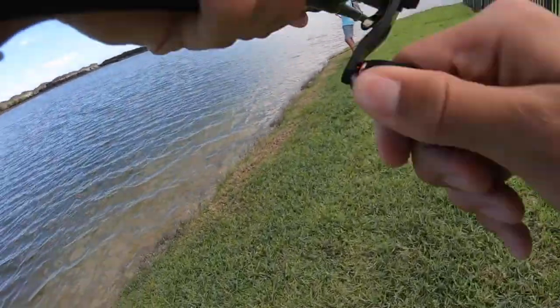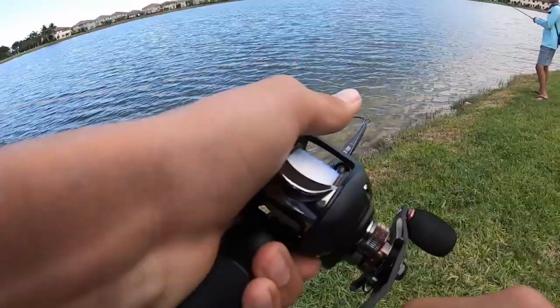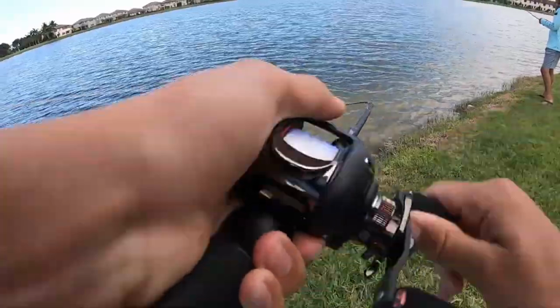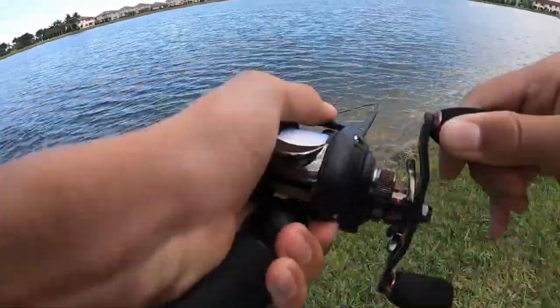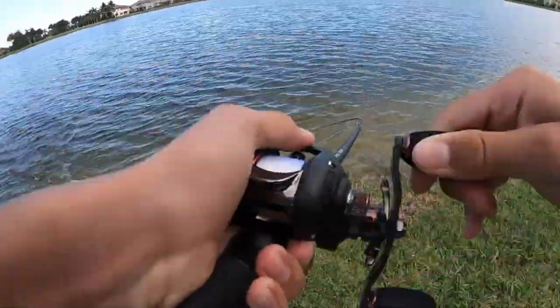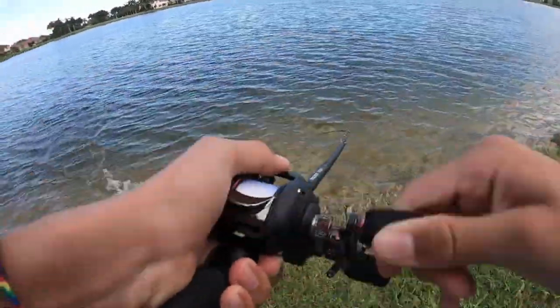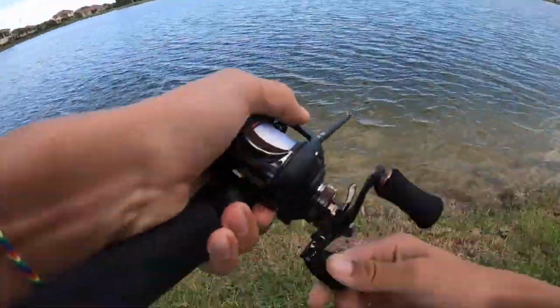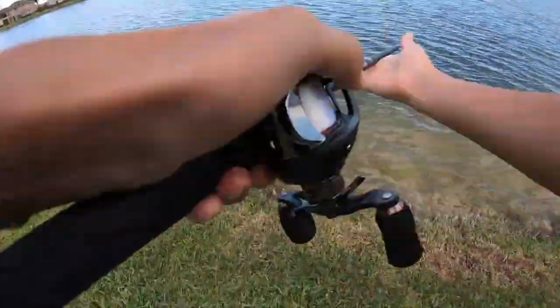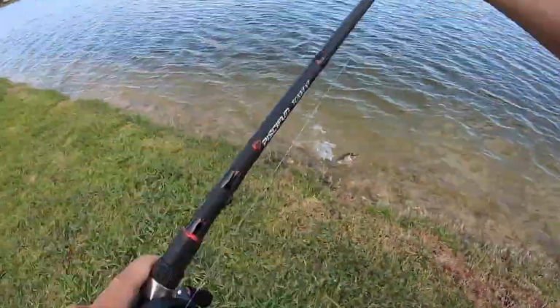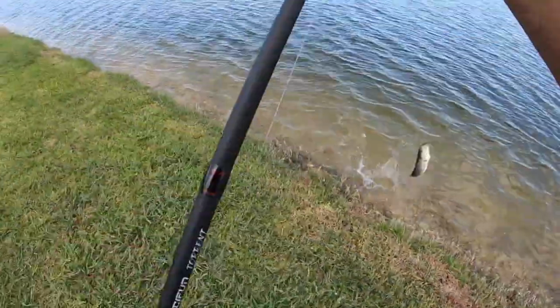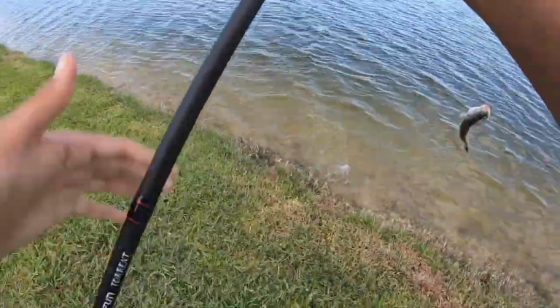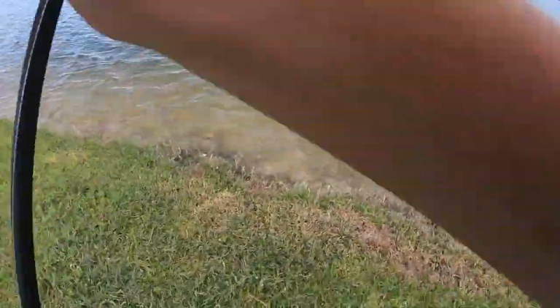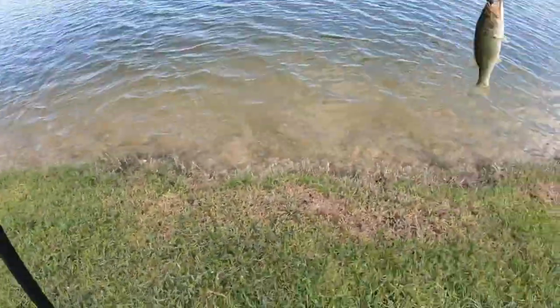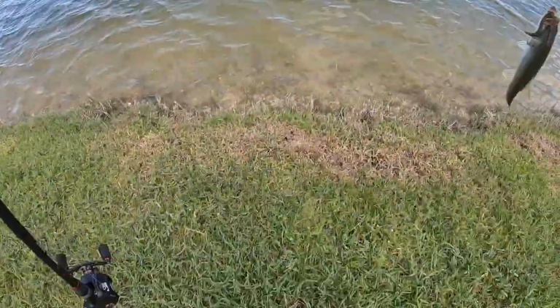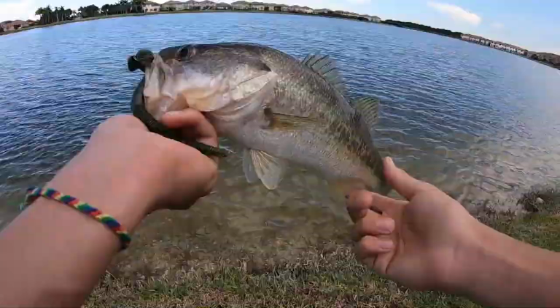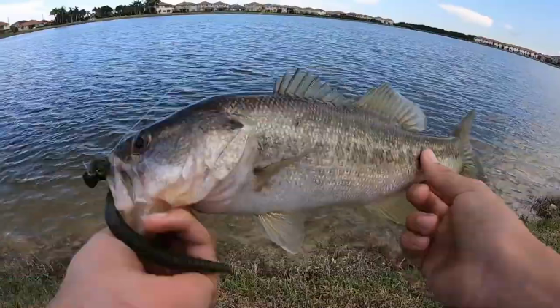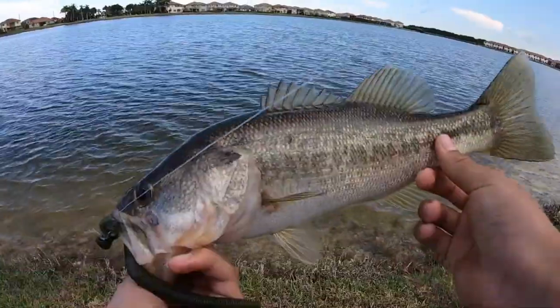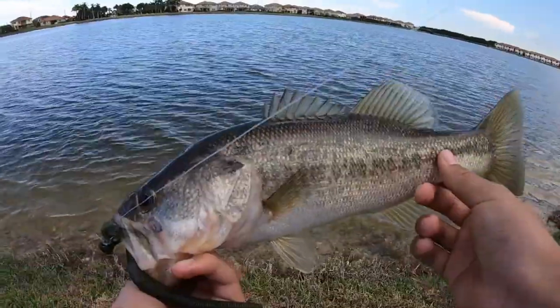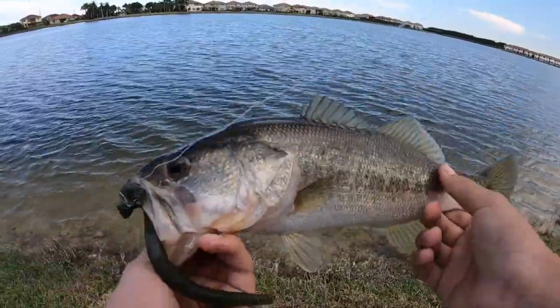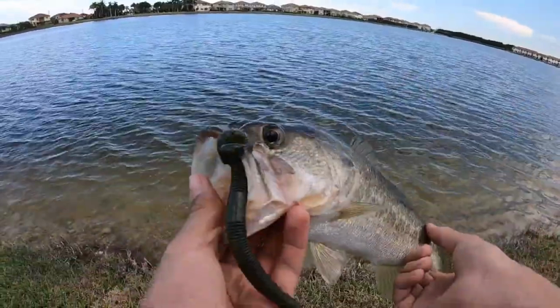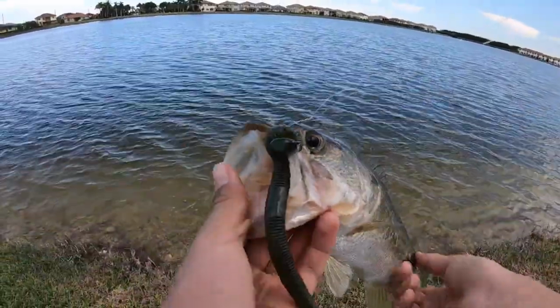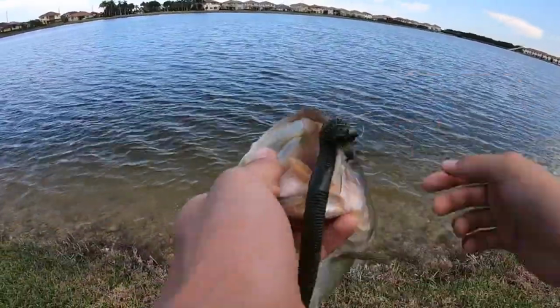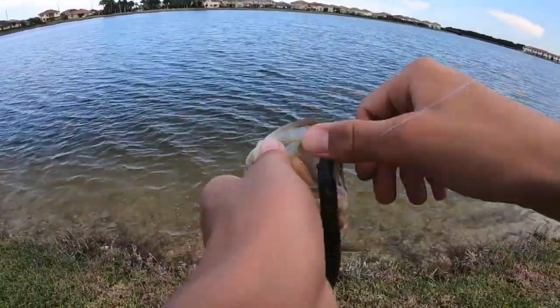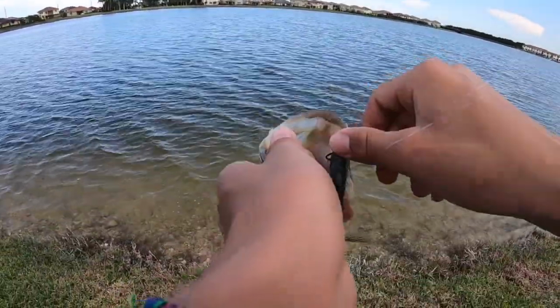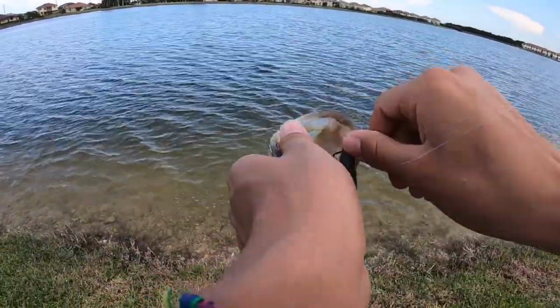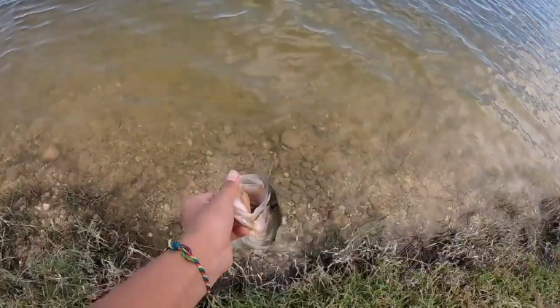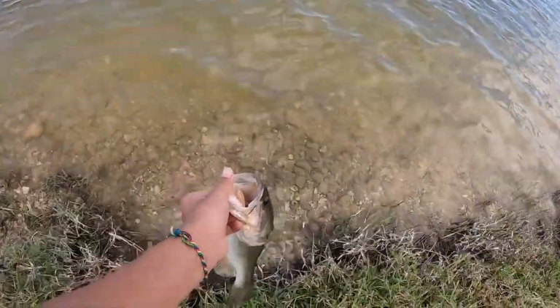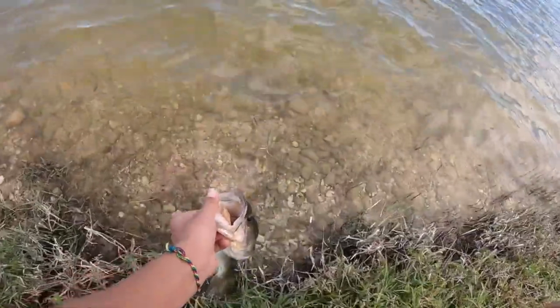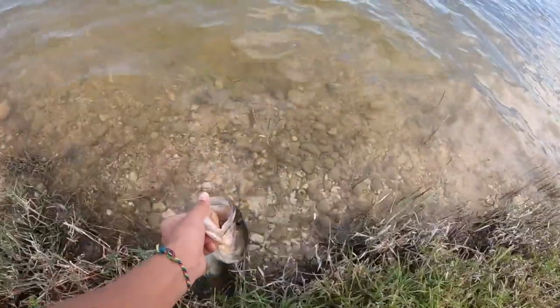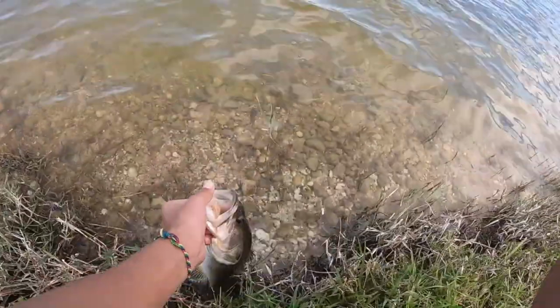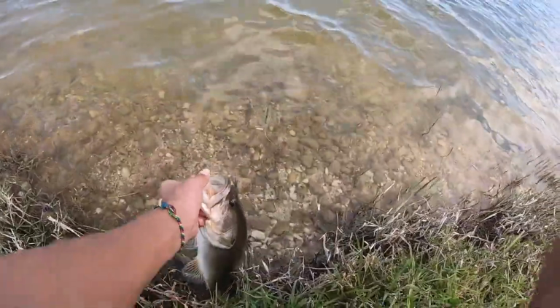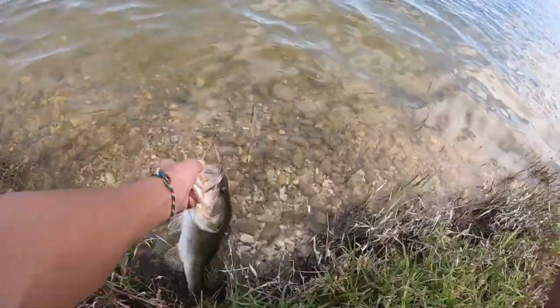Third fish of the day — these are pretty small though. See you buddy.